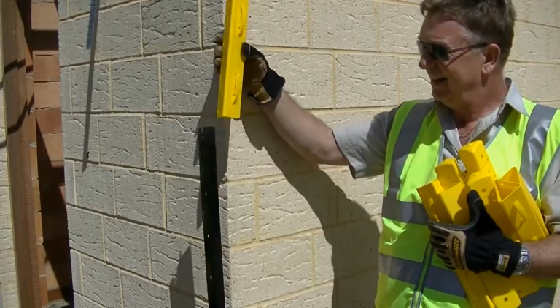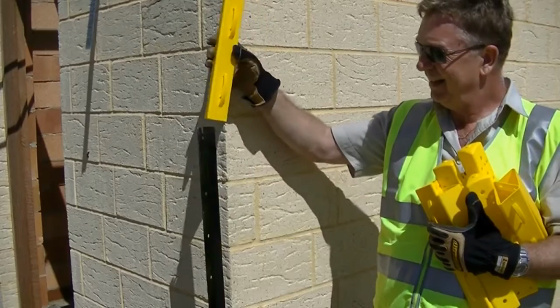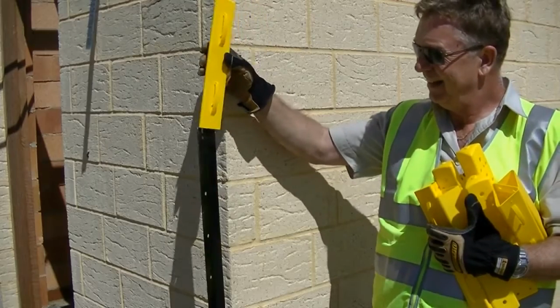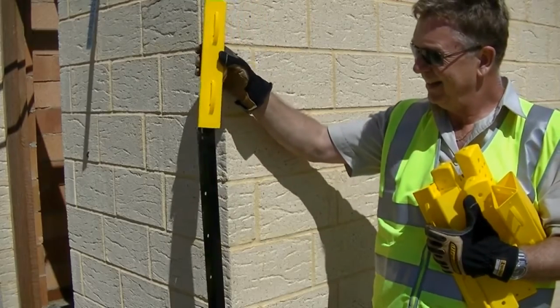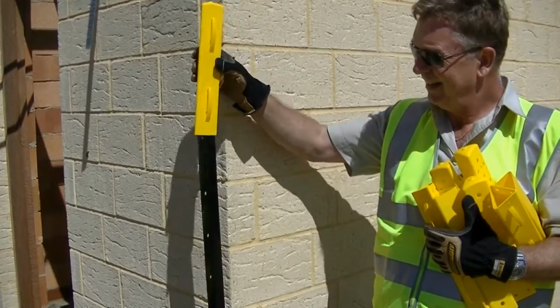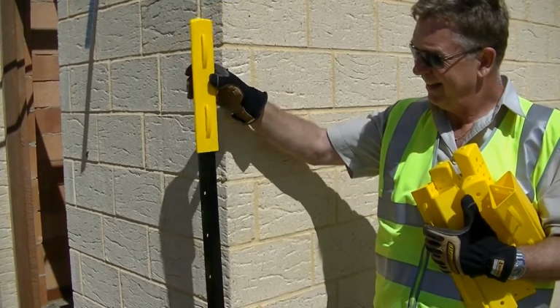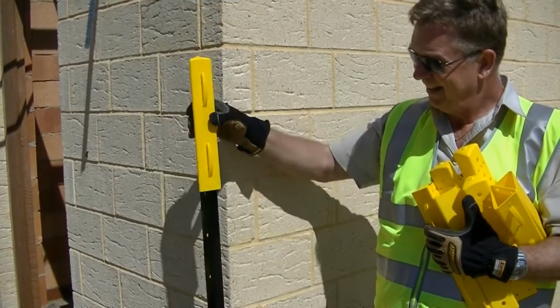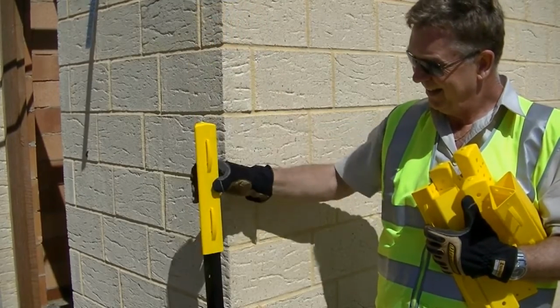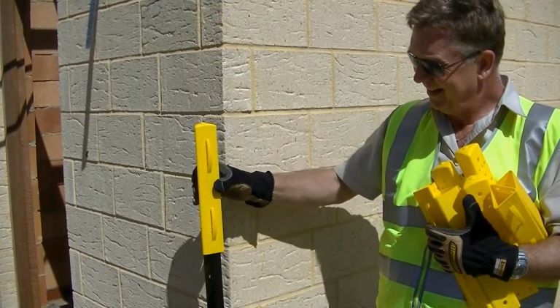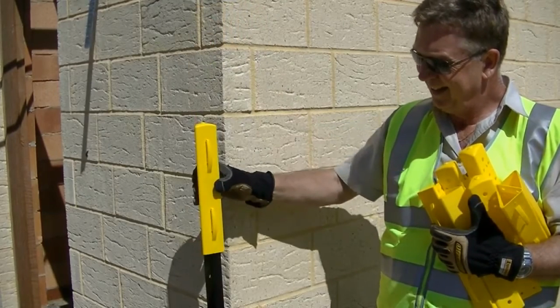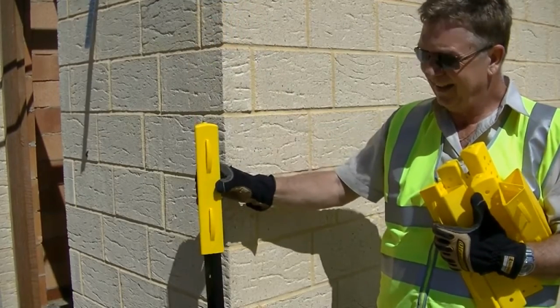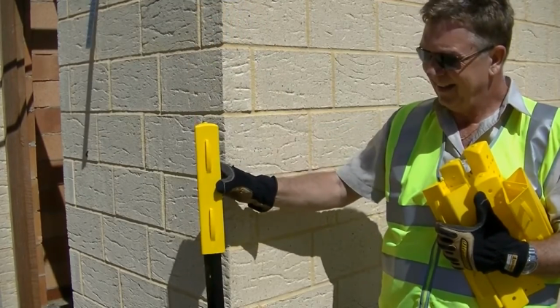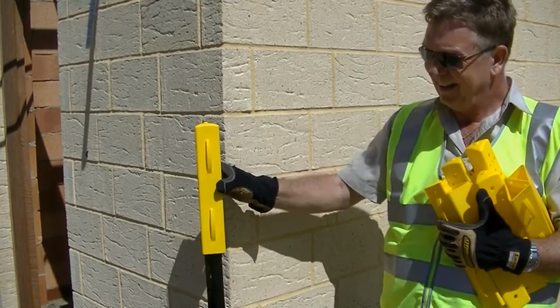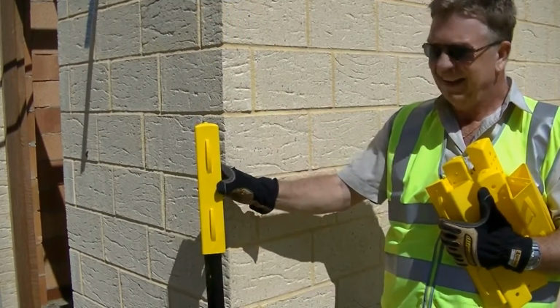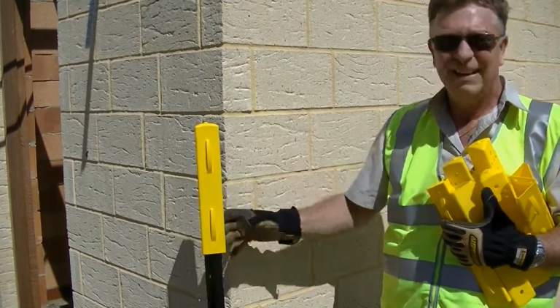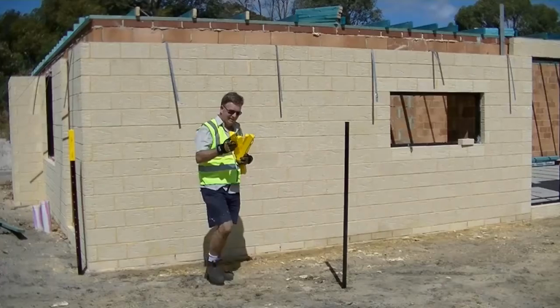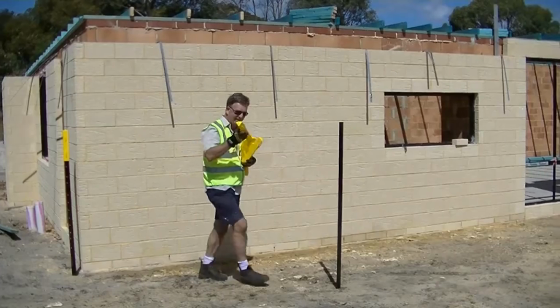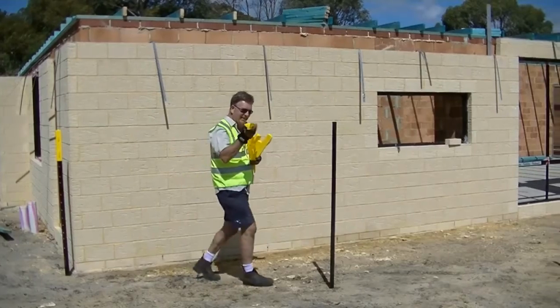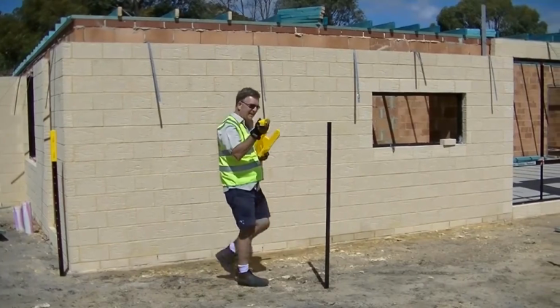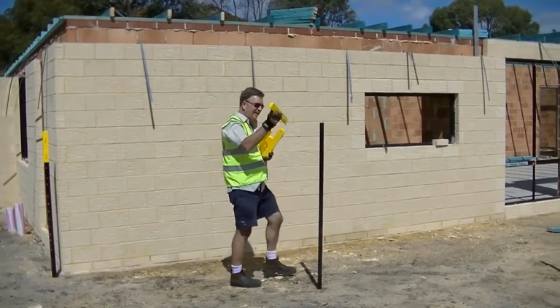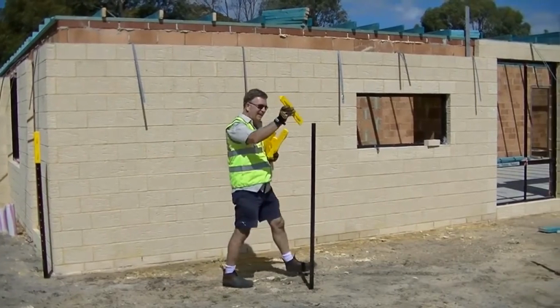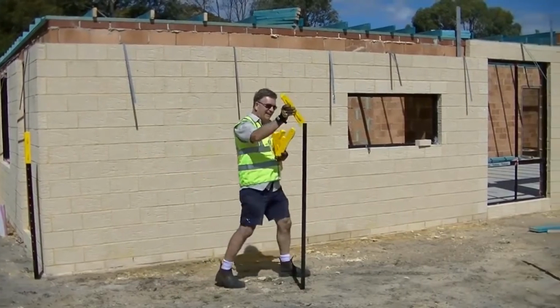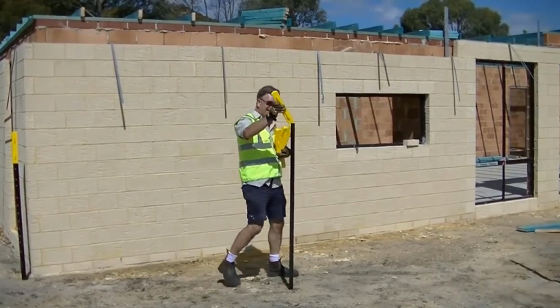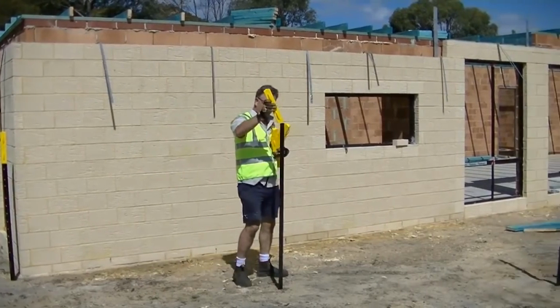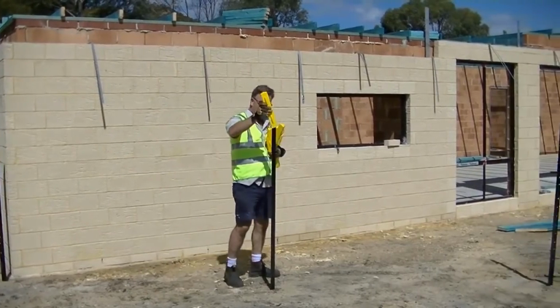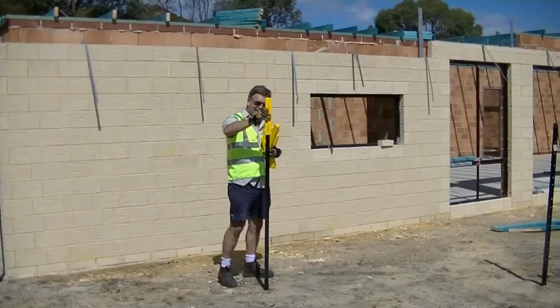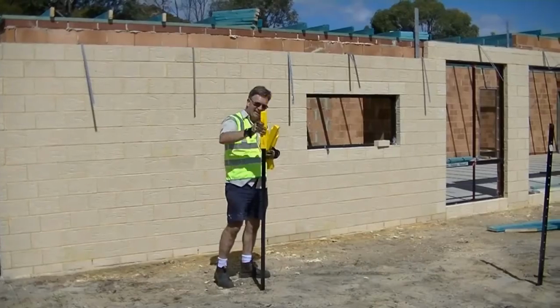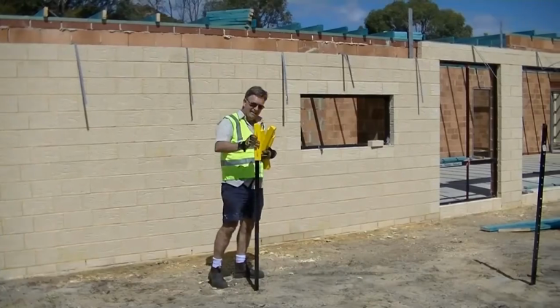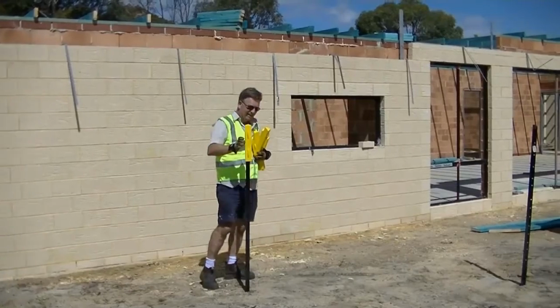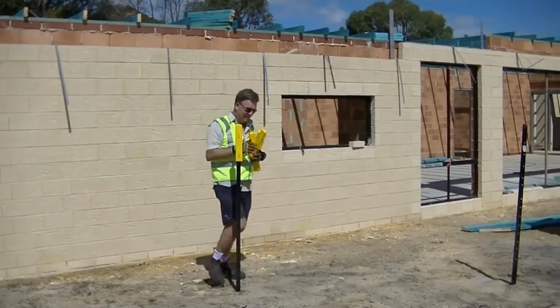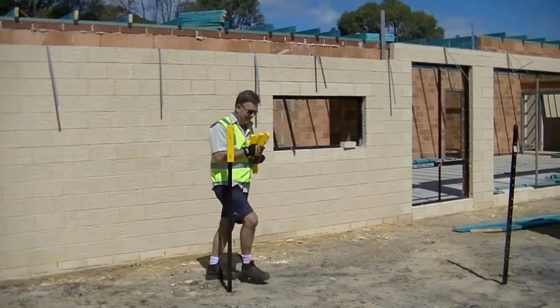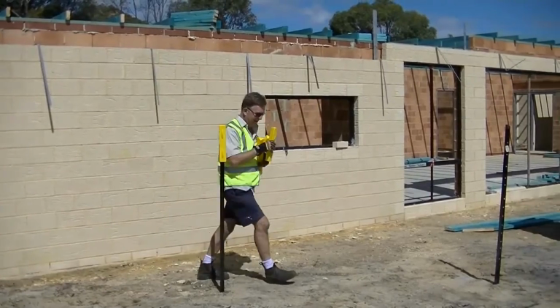Then, slip zebra caps over the pickets with the attachment hooks facing to the outside of the perimeter.